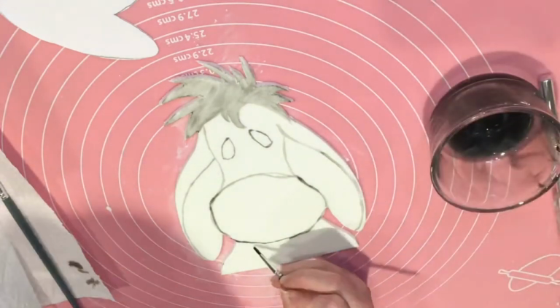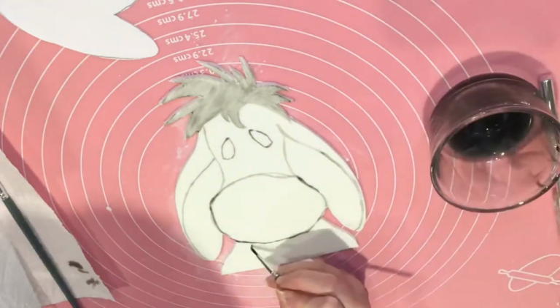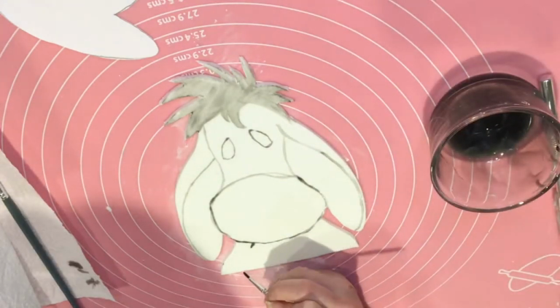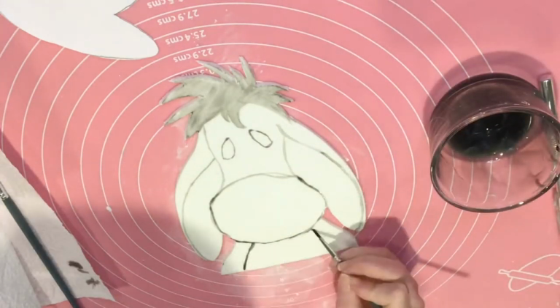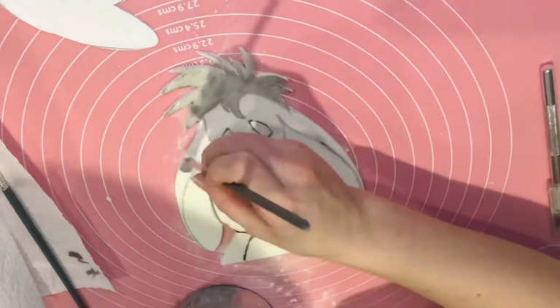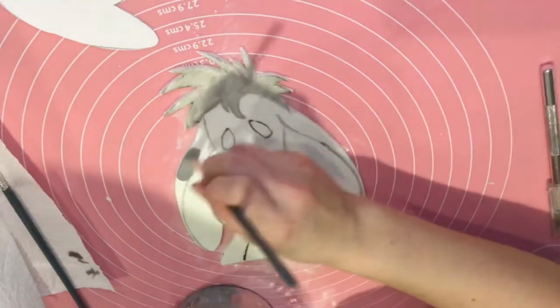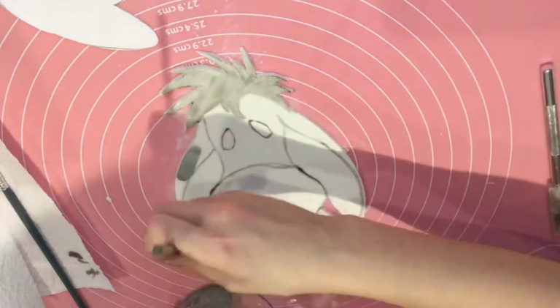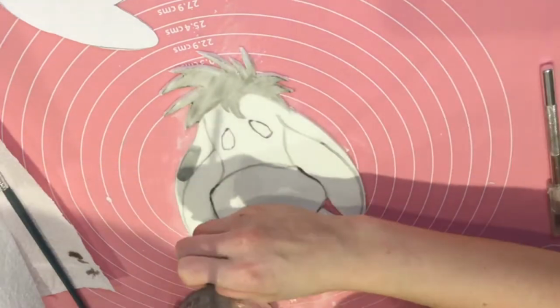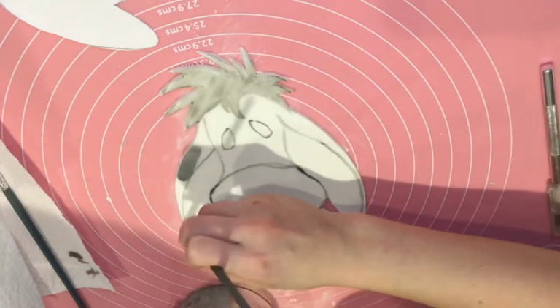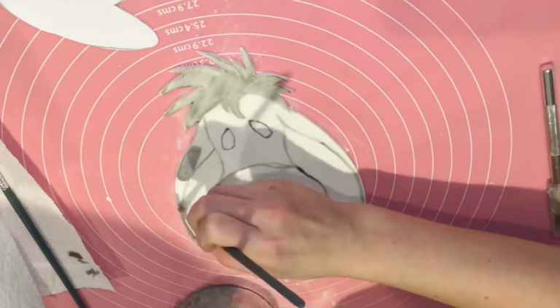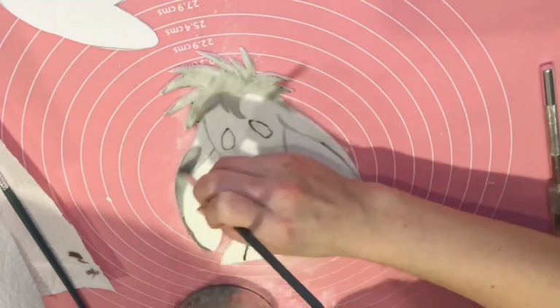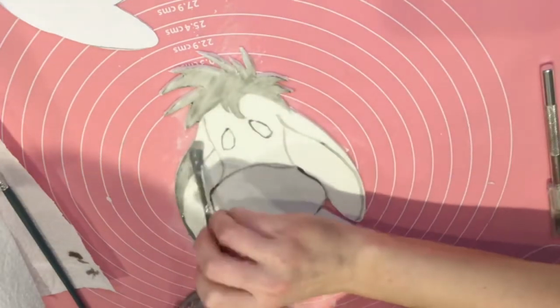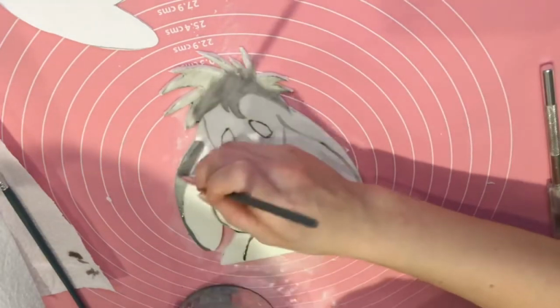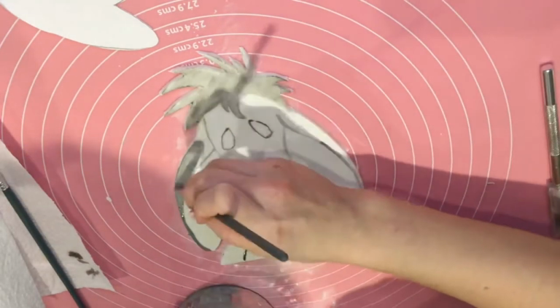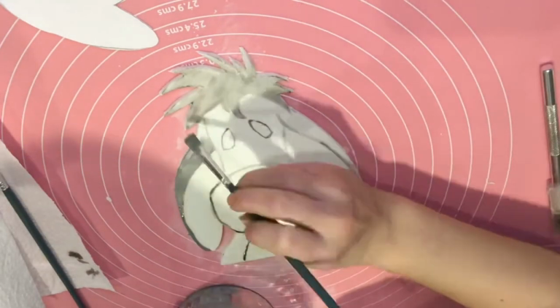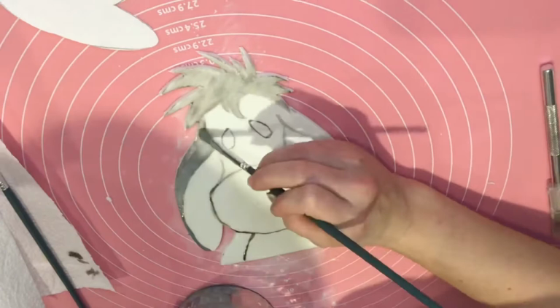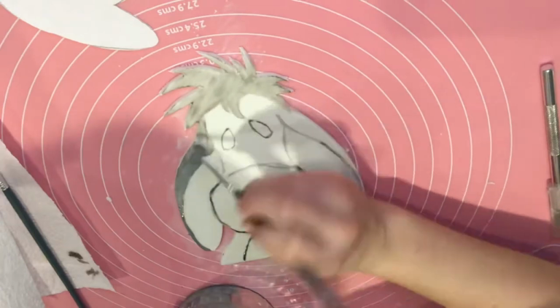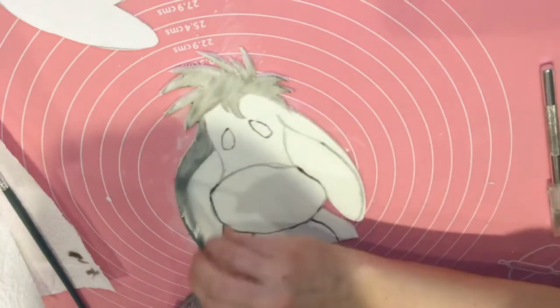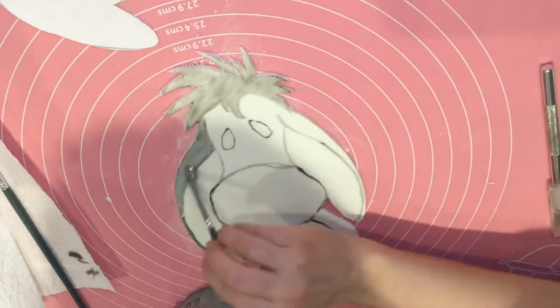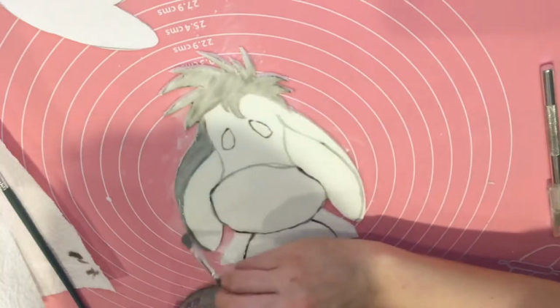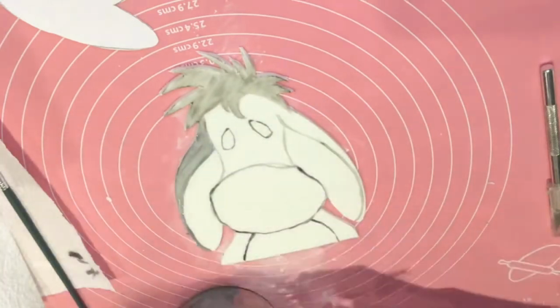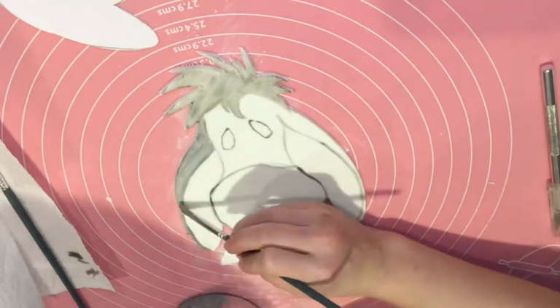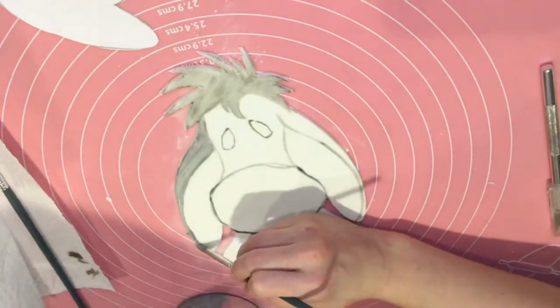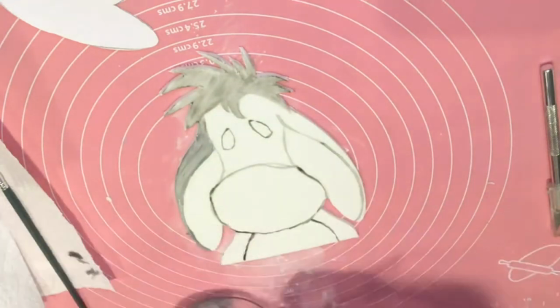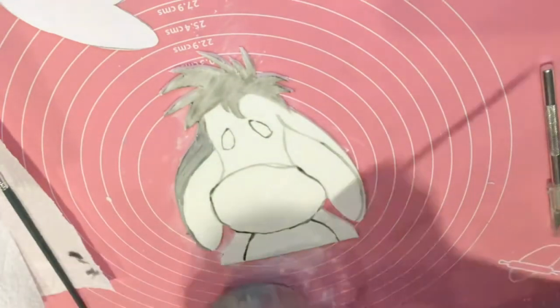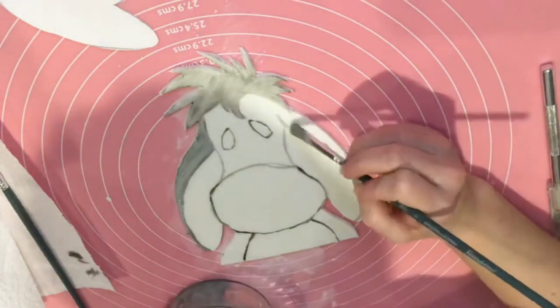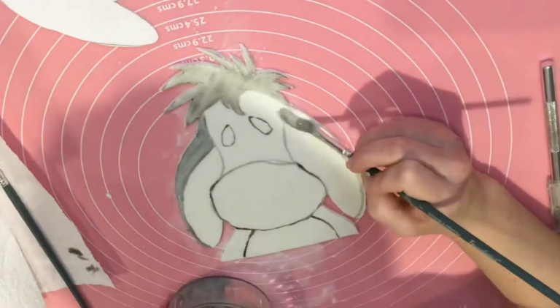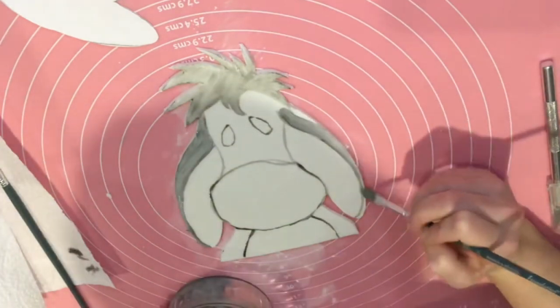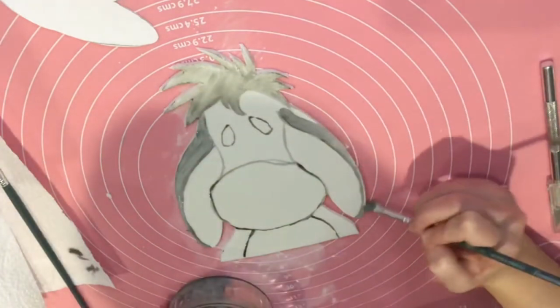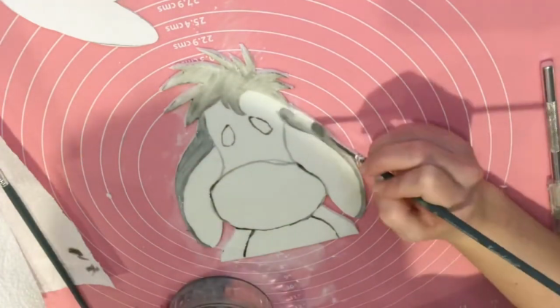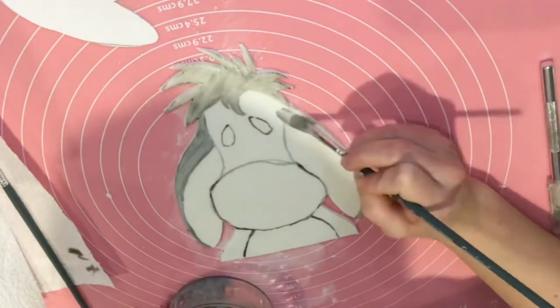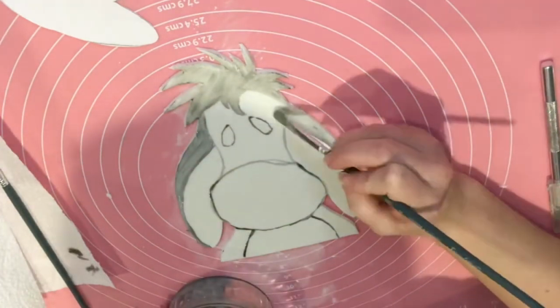If at any point the cocoa butter becomes less pliable, just pop it back in the microwave for a couple of seconds.